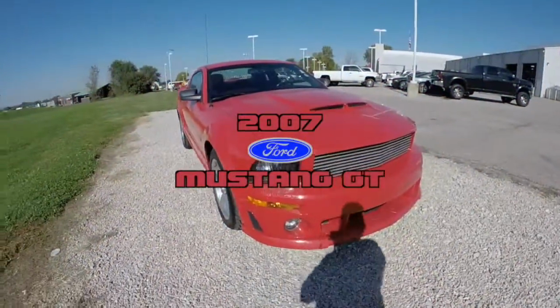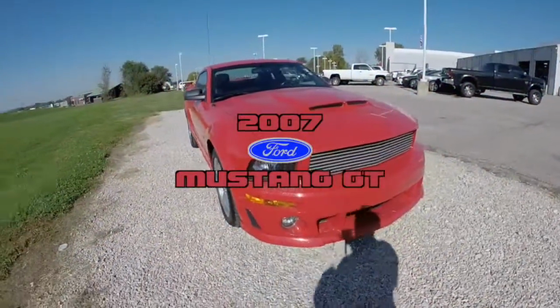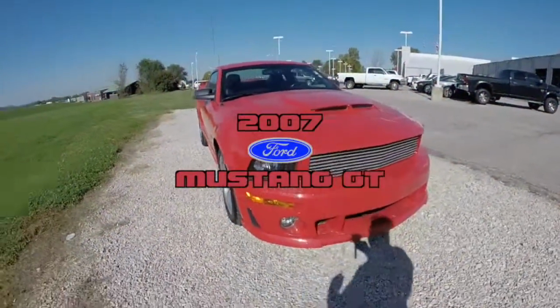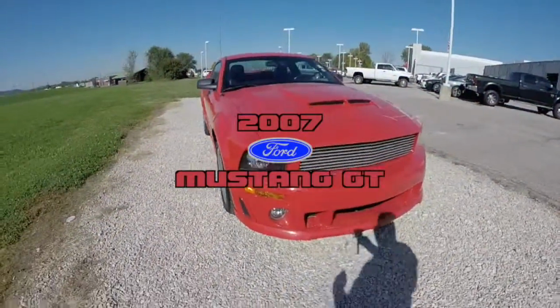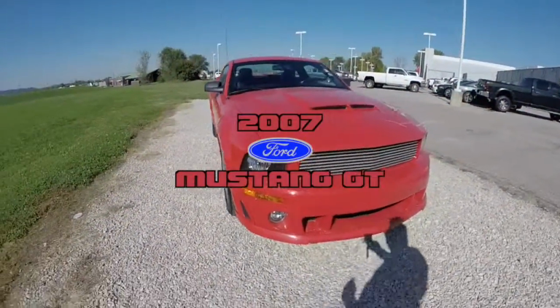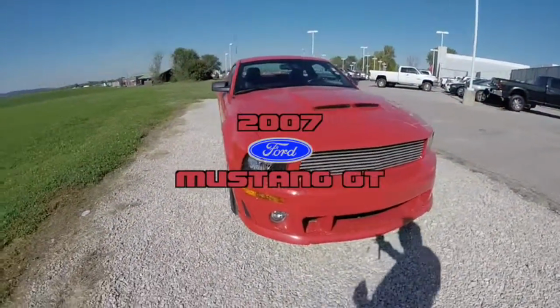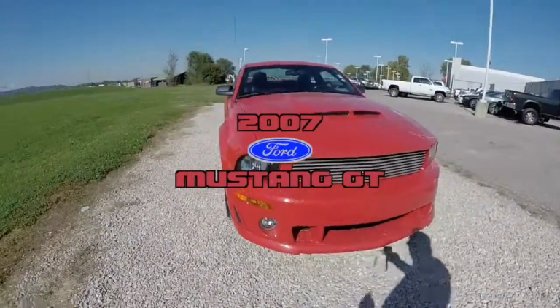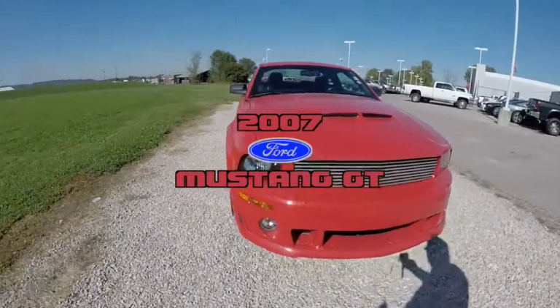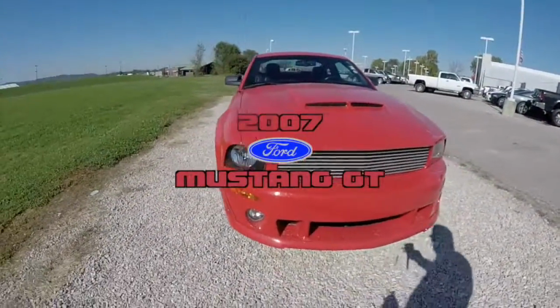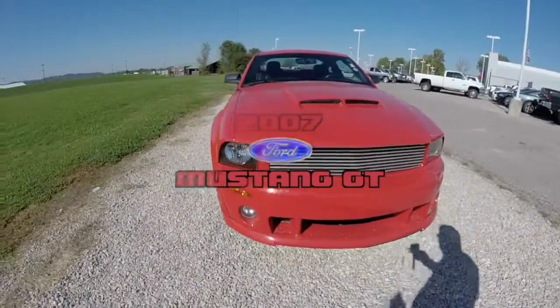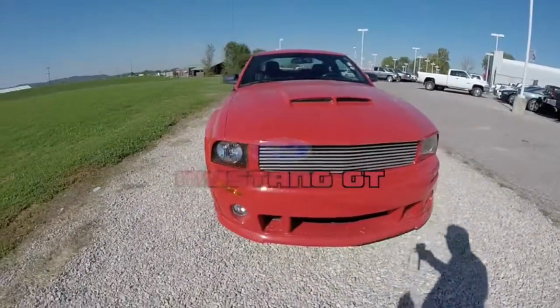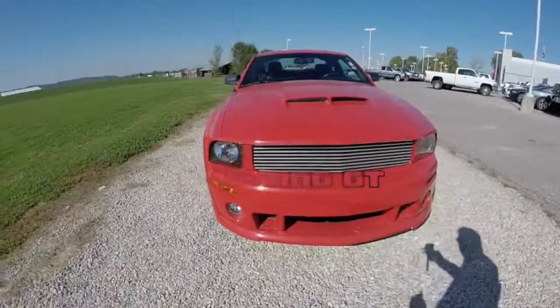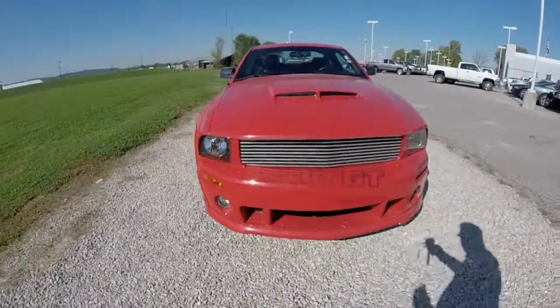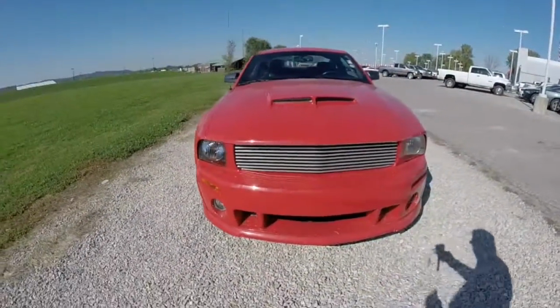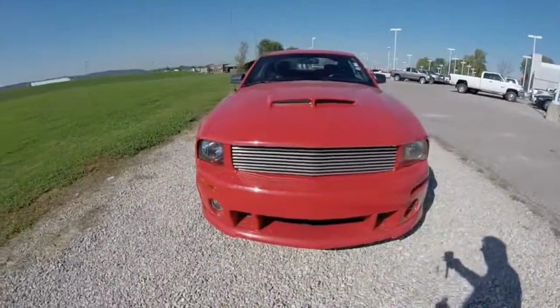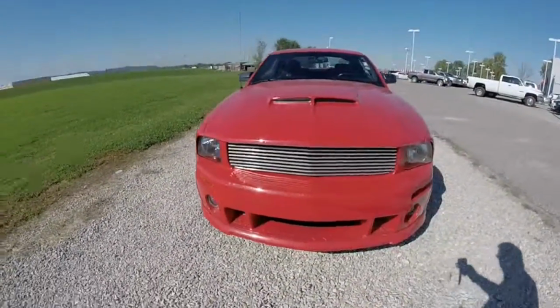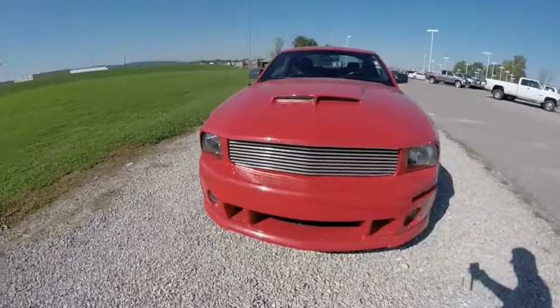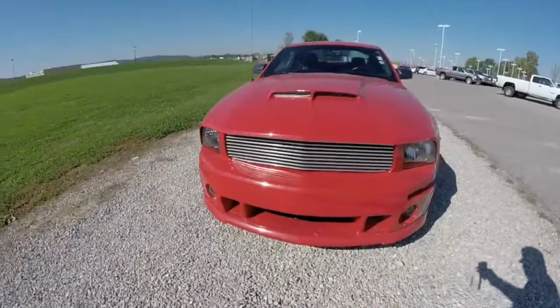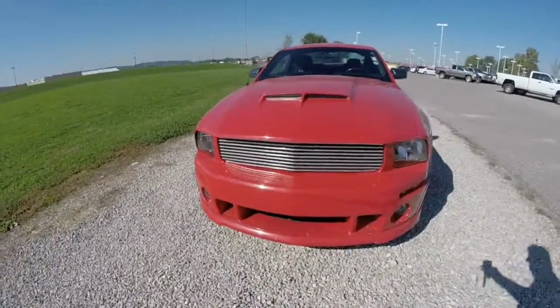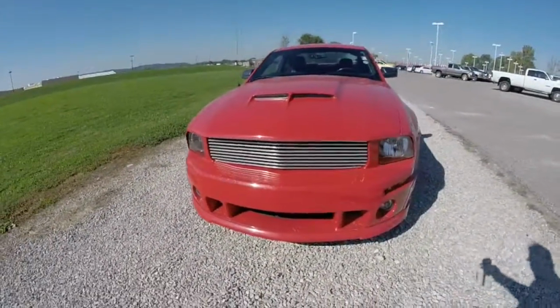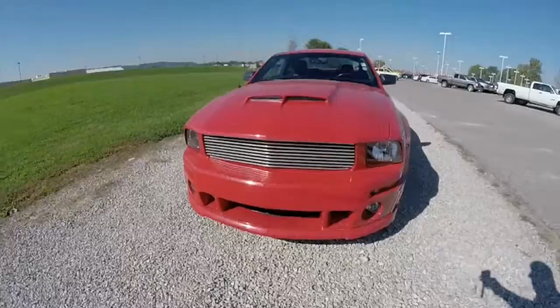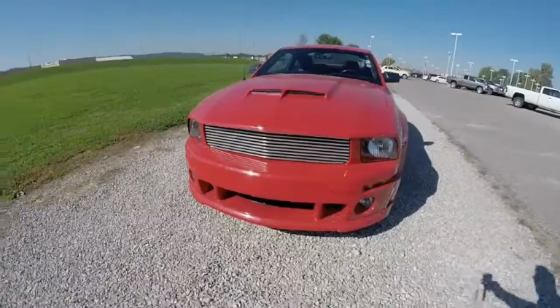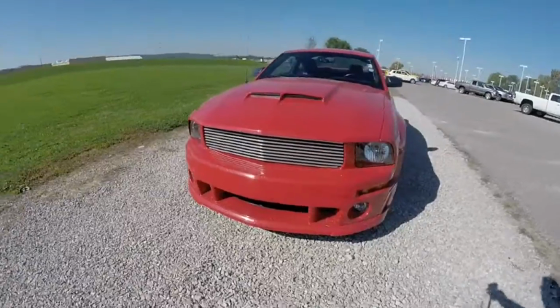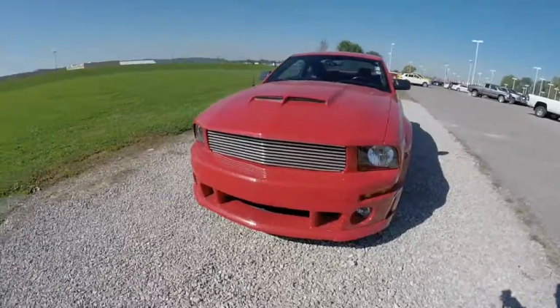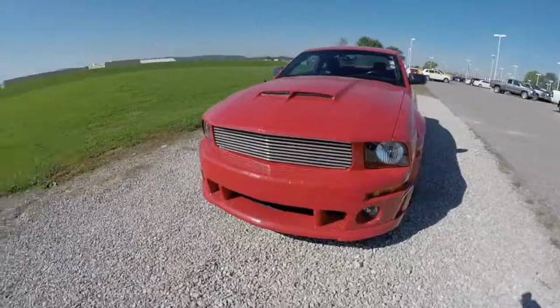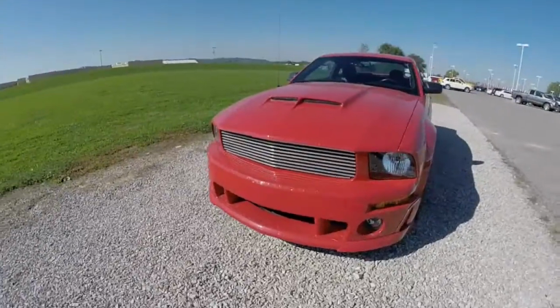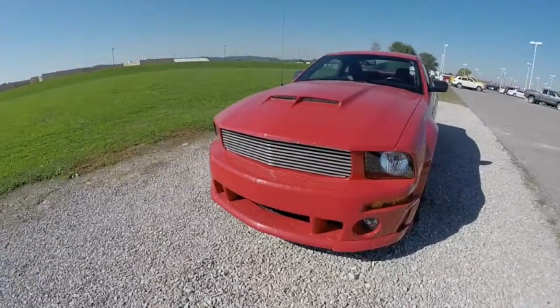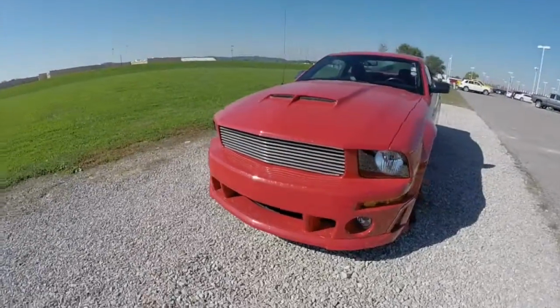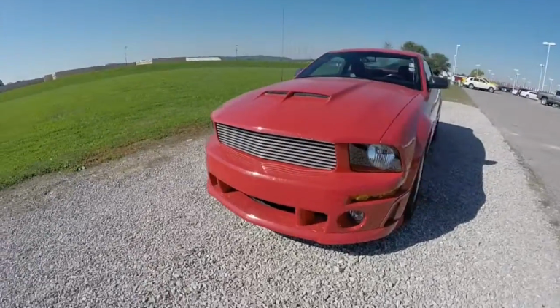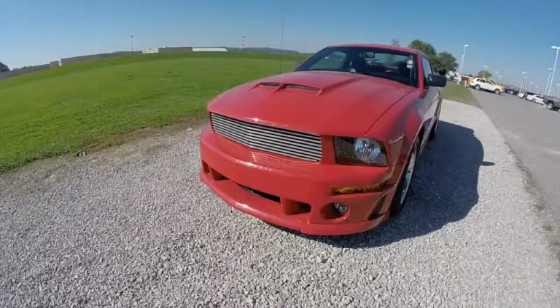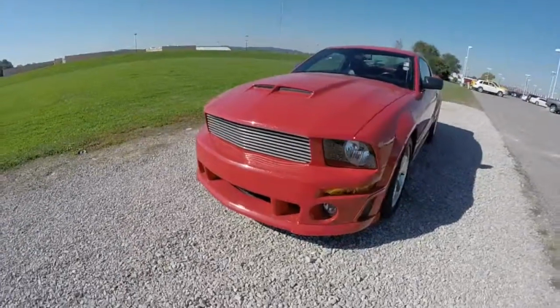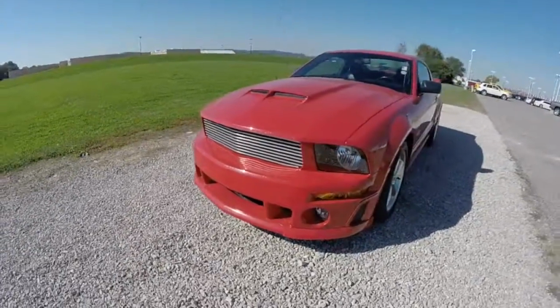Hello everyone. Today we're going to take a quick walk-around look at this 2007 Ford Mustang GT.